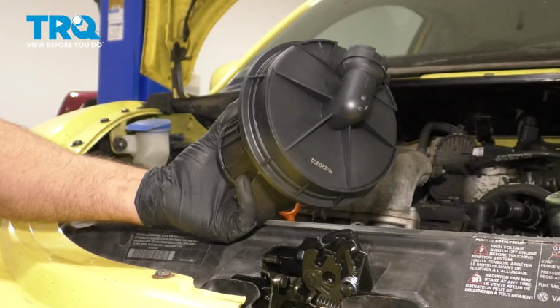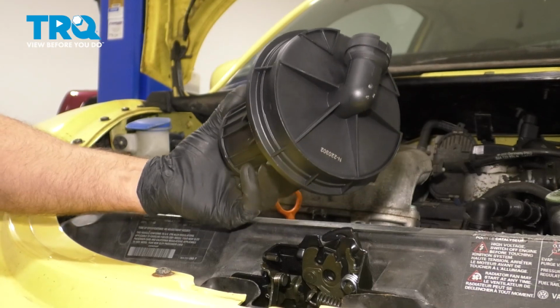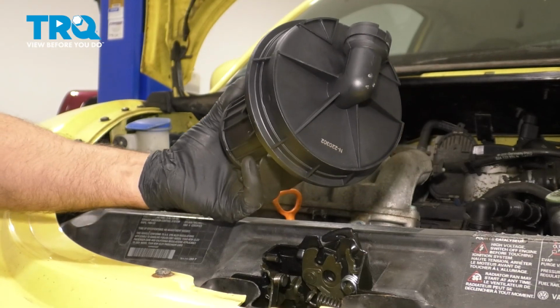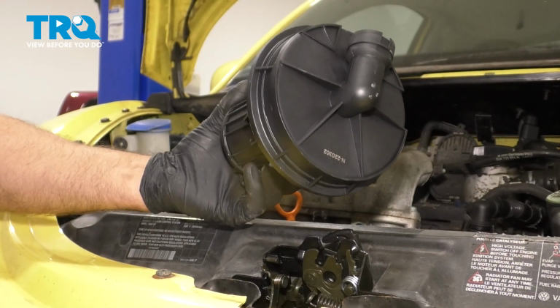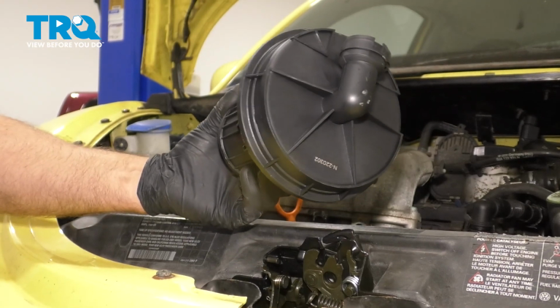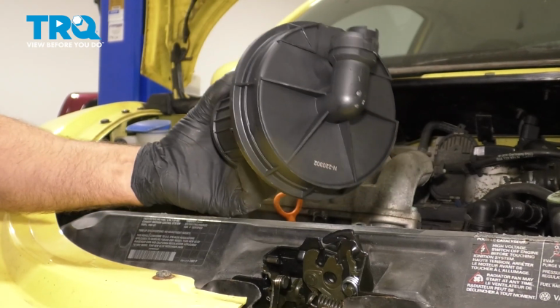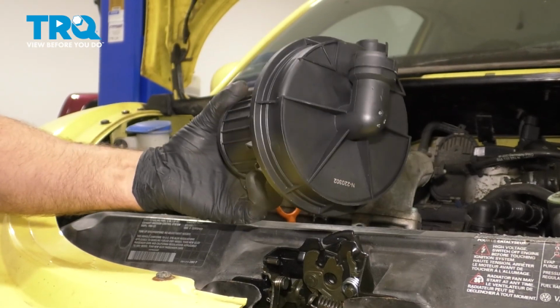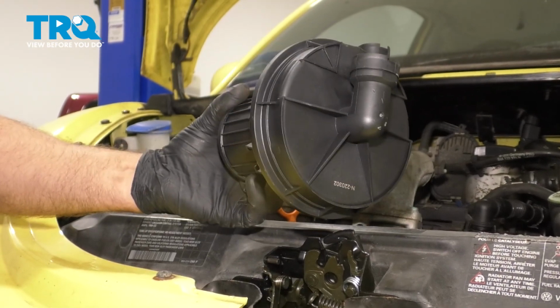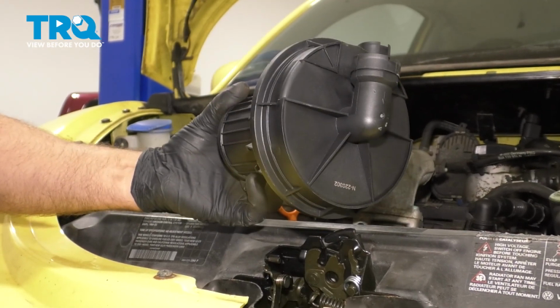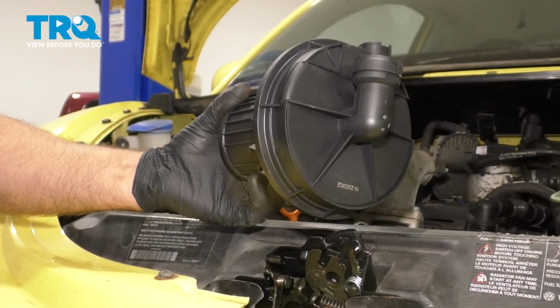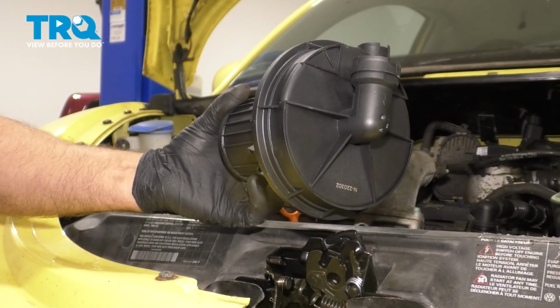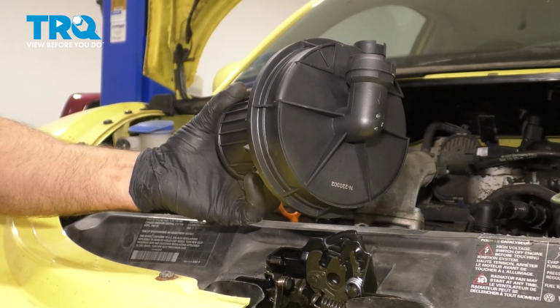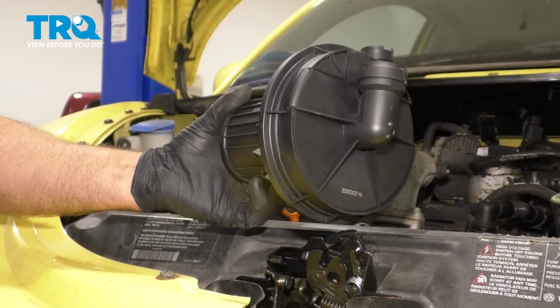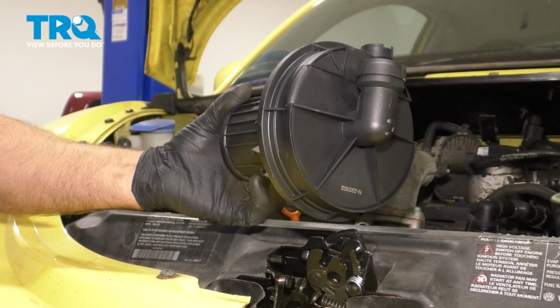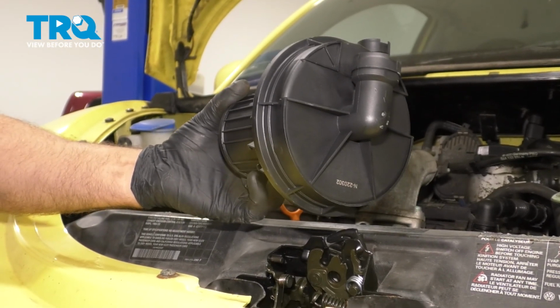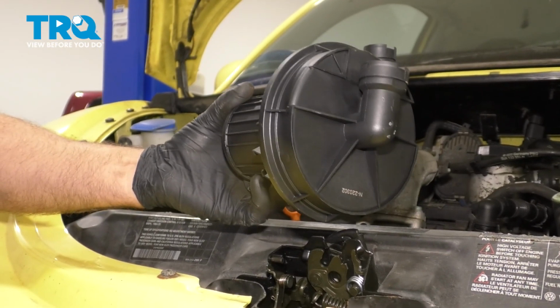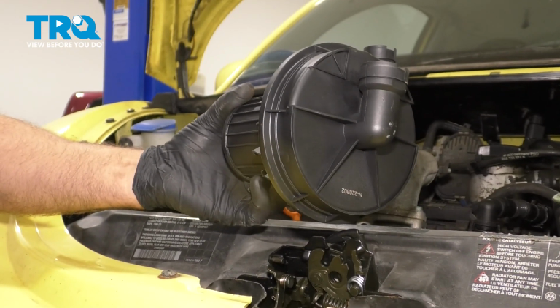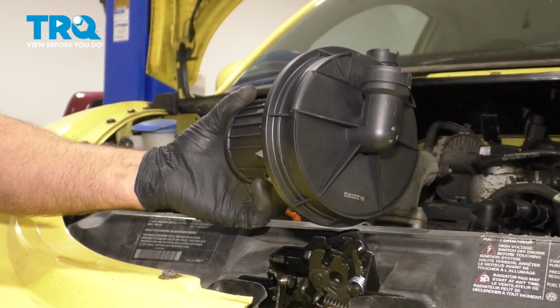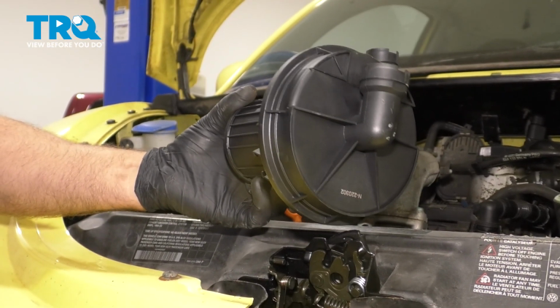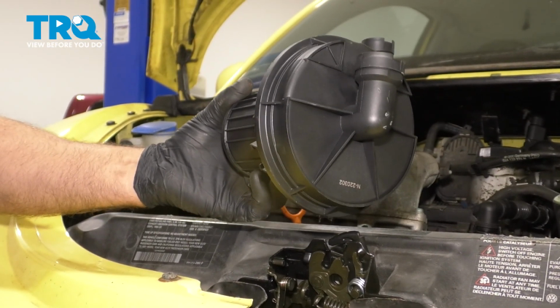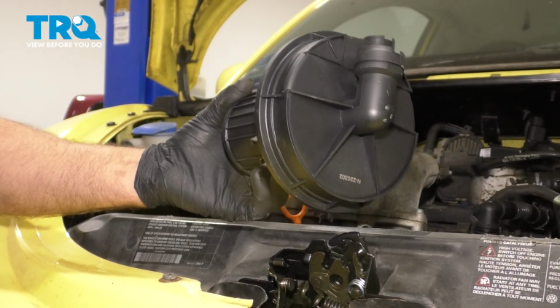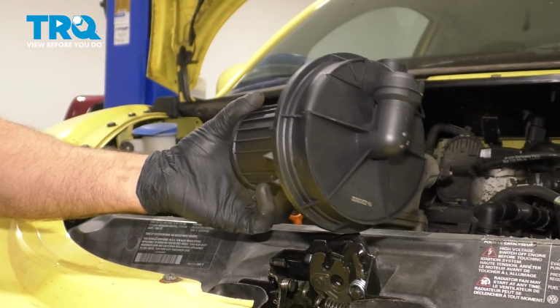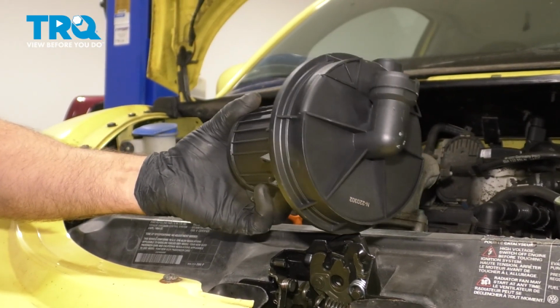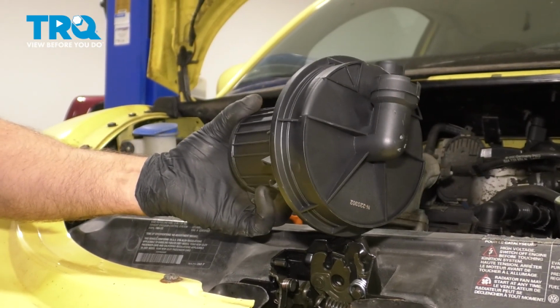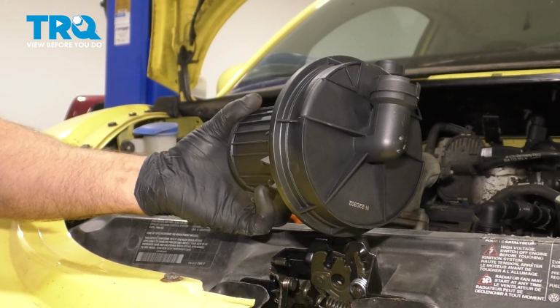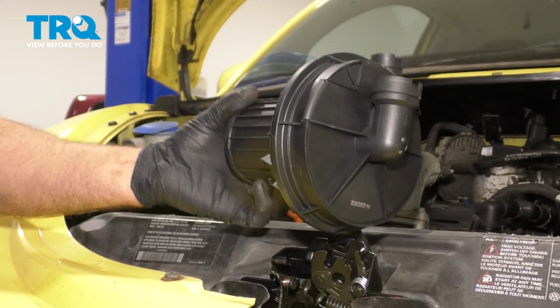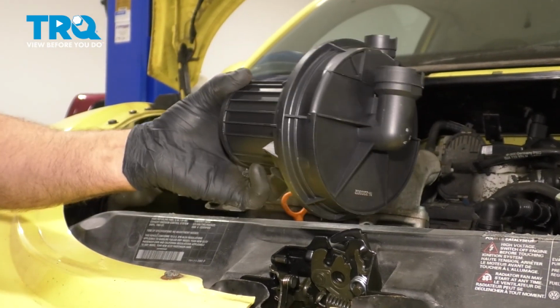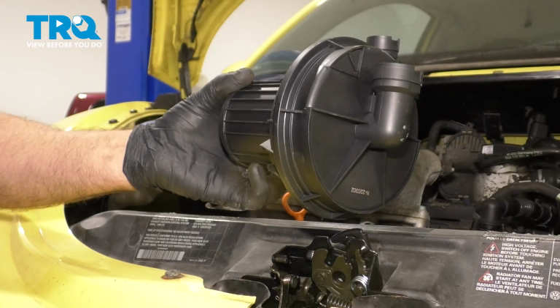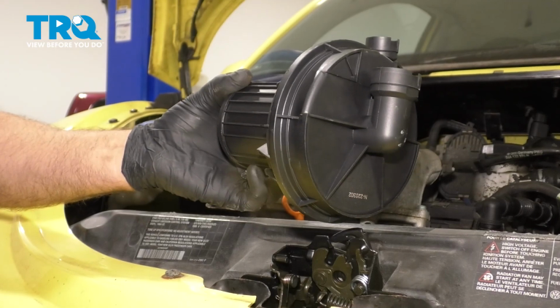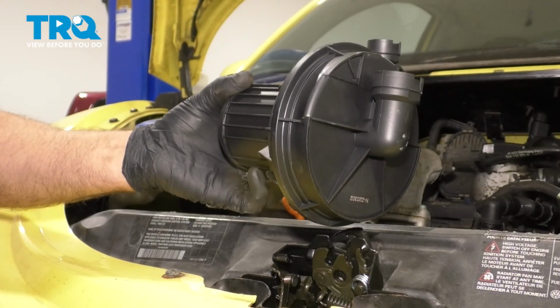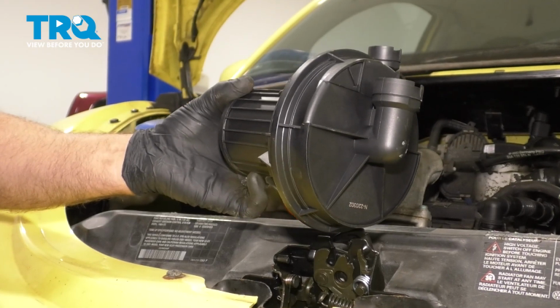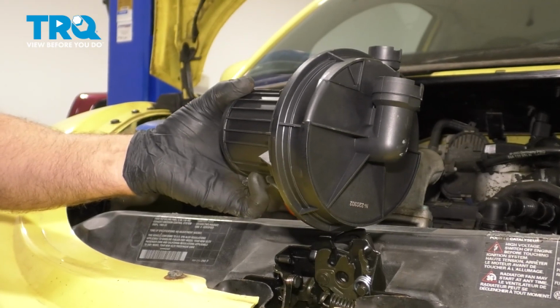In this video, I'm gonna show you how to replace the secondary air pump in this Volkswagen Beetle. Let's get into it.